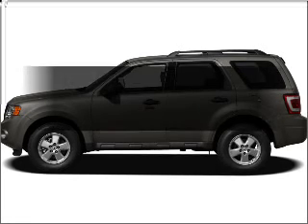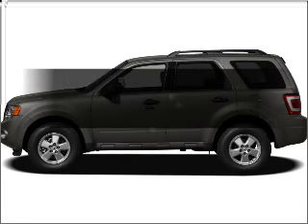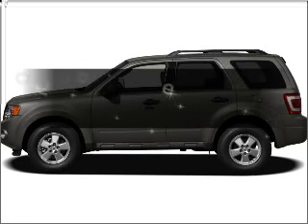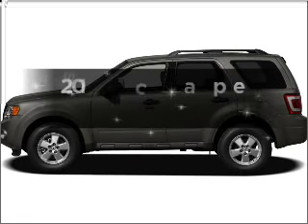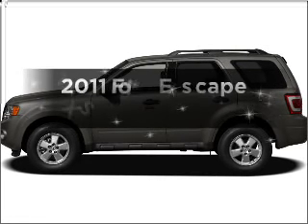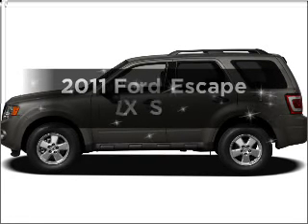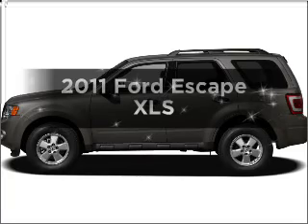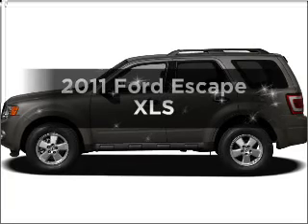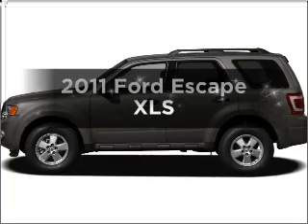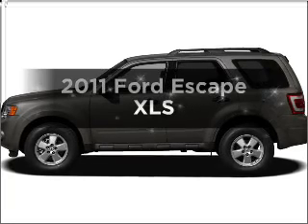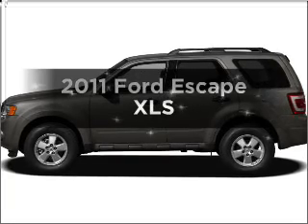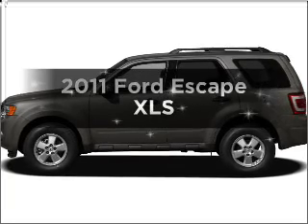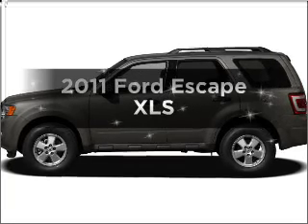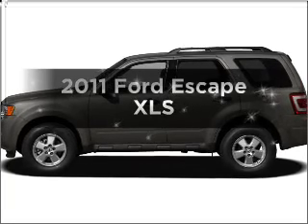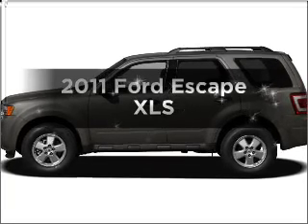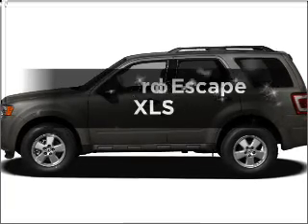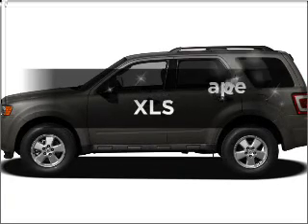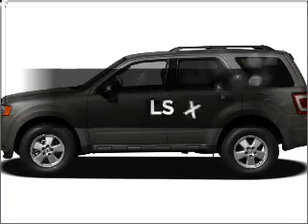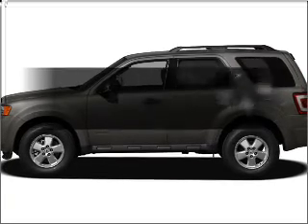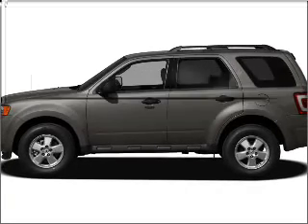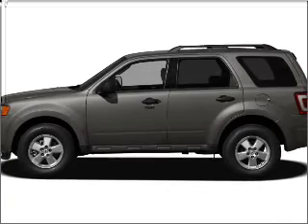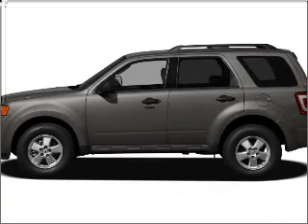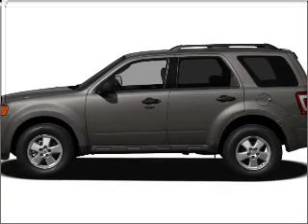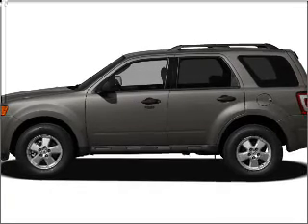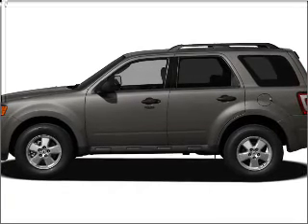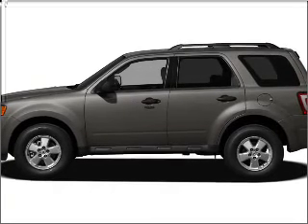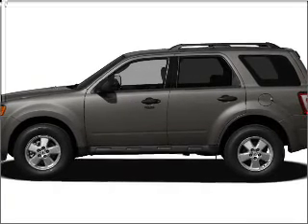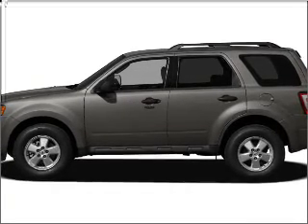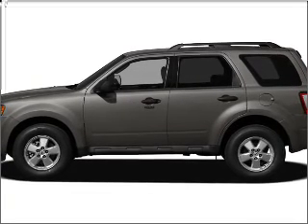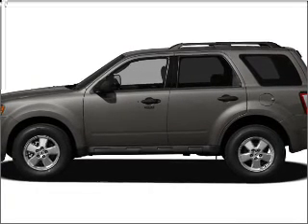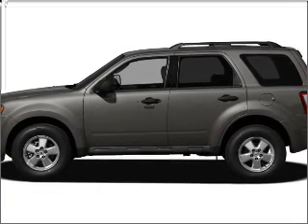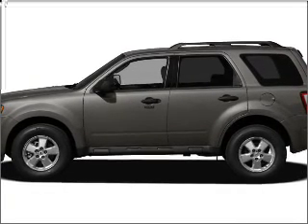Presenting the 2011 Ford Escape. If you're looking for an automobile with great attributes, look no further.